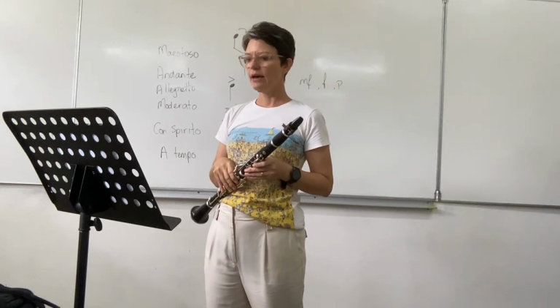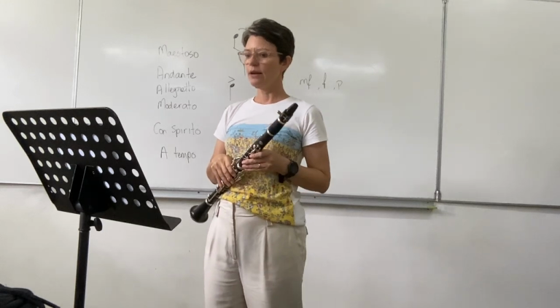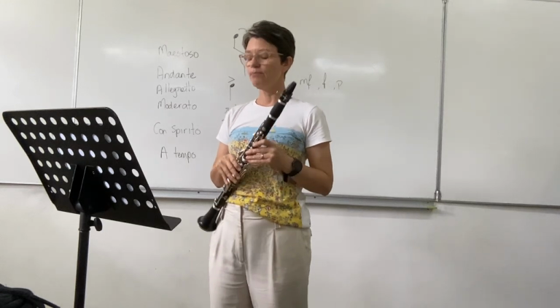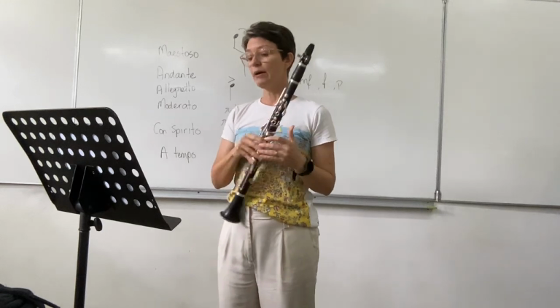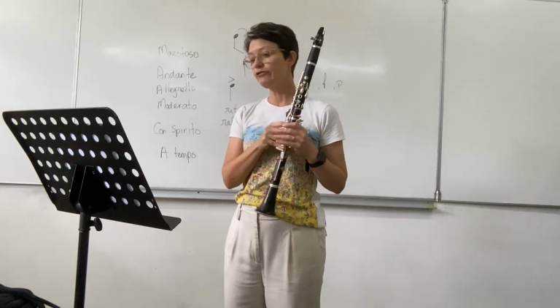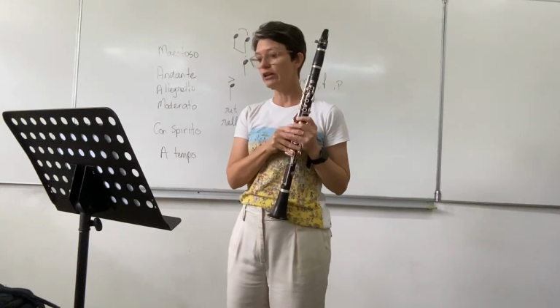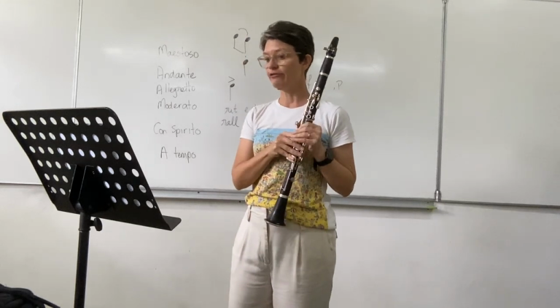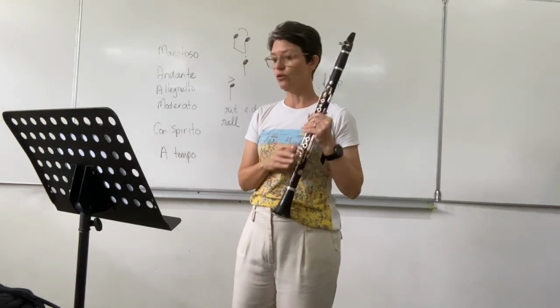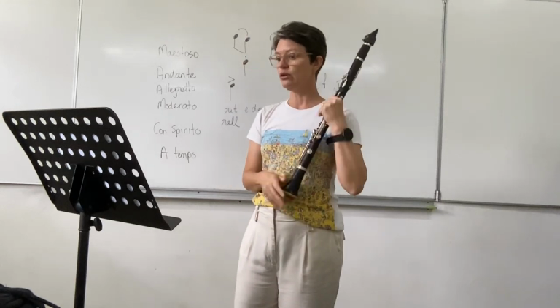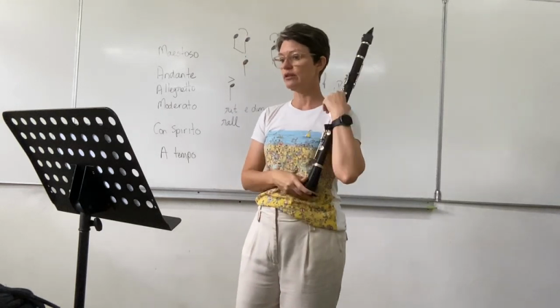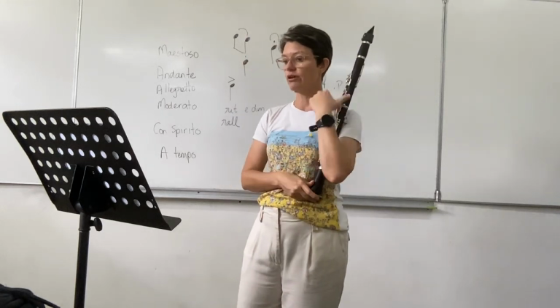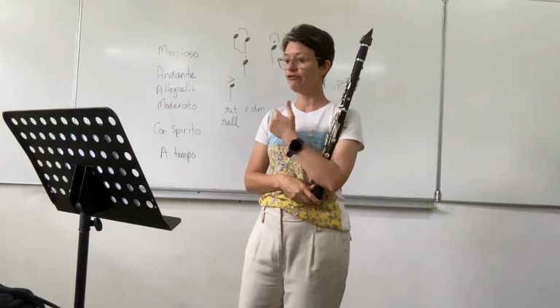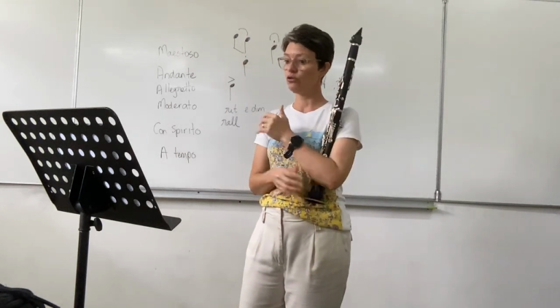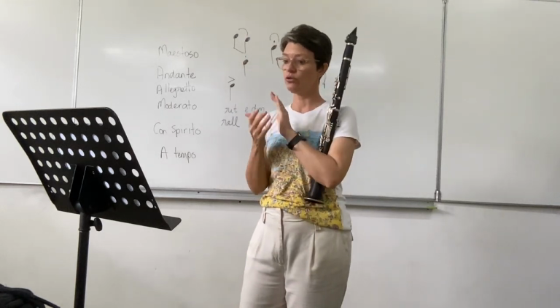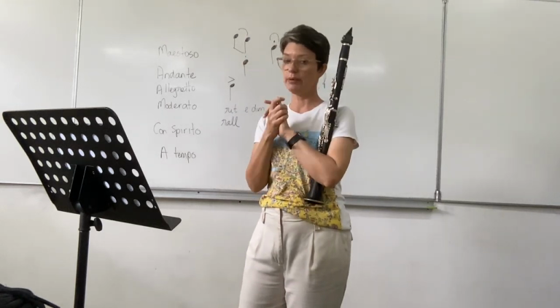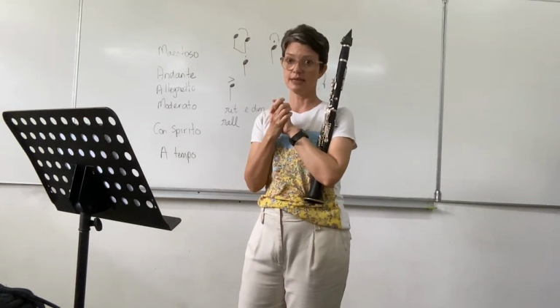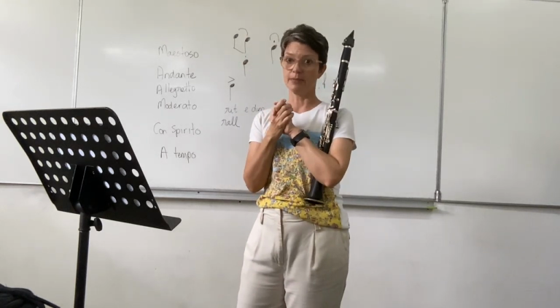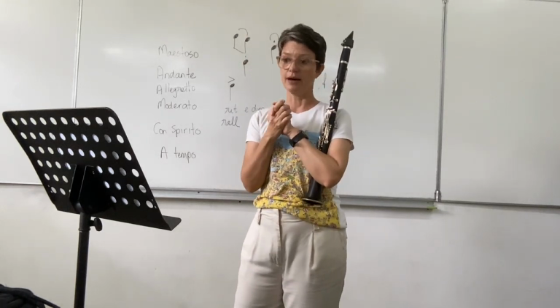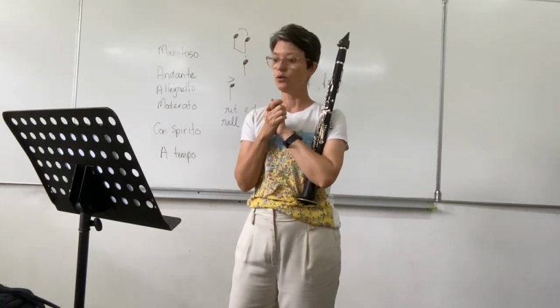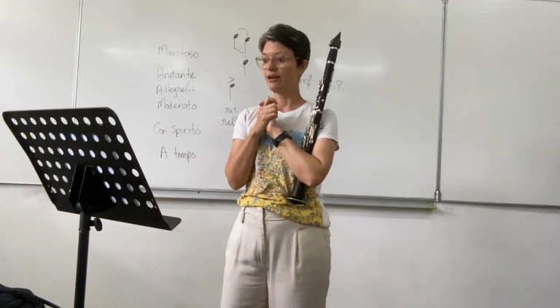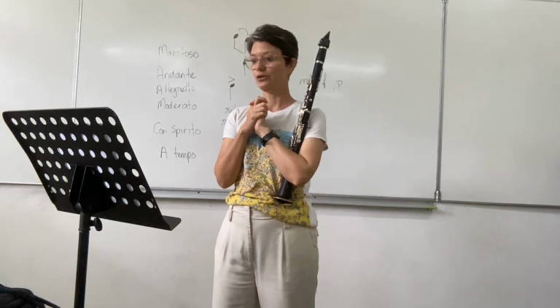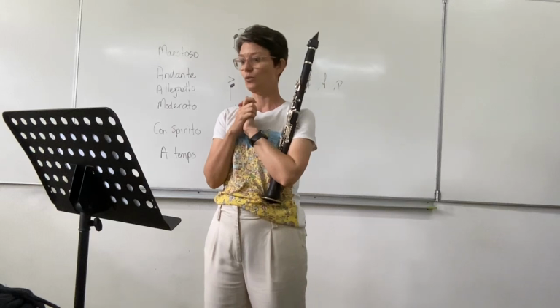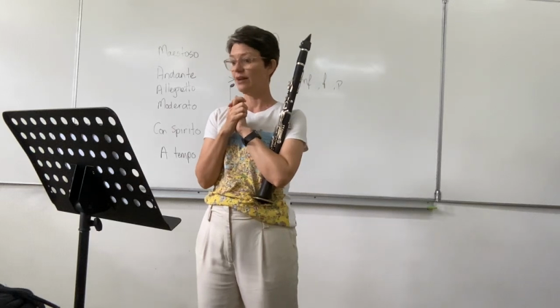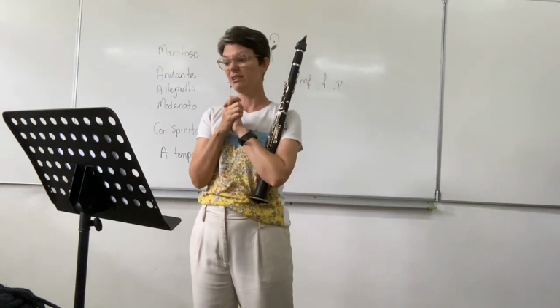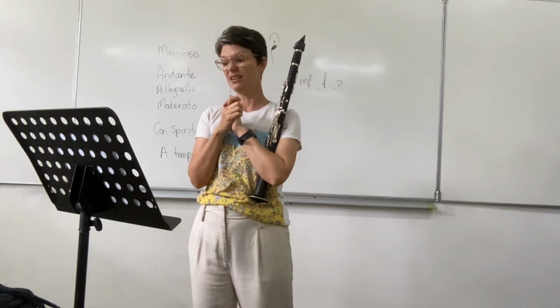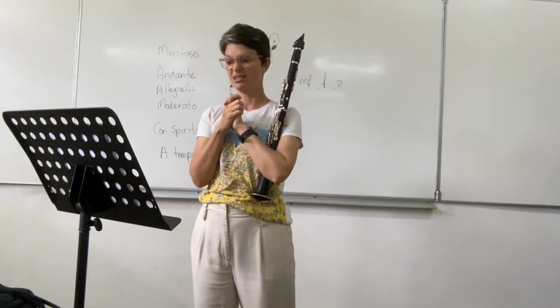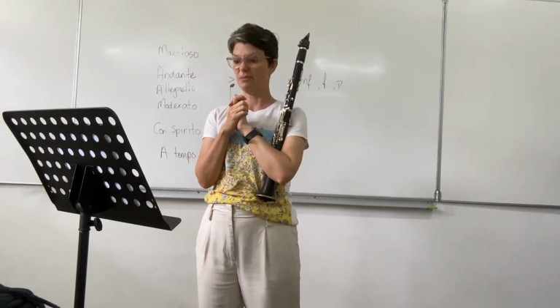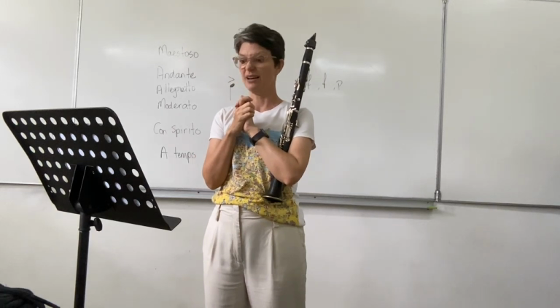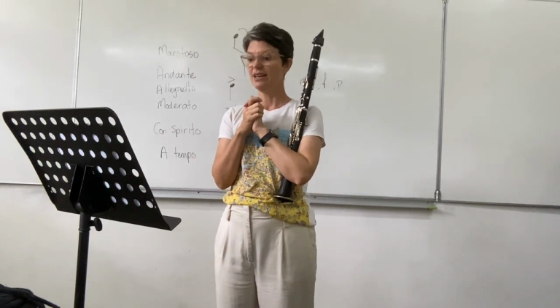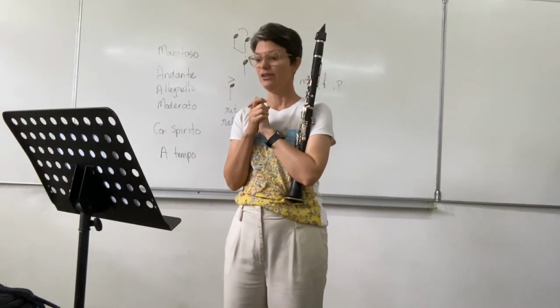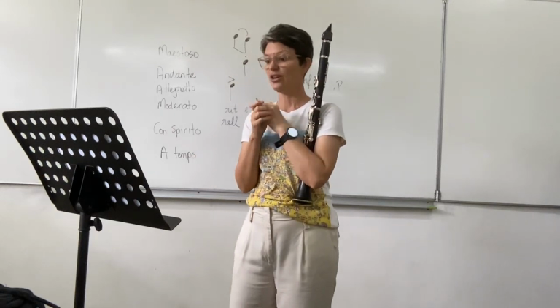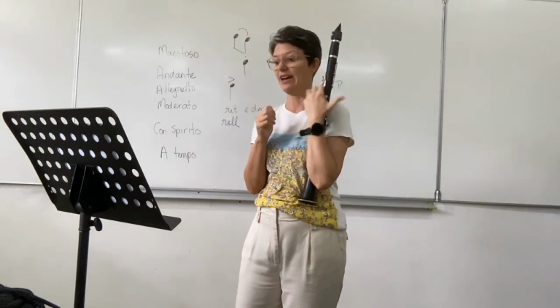At bar 44, there are four beats in a bar — you have to wait a really long time here. You've got to count.